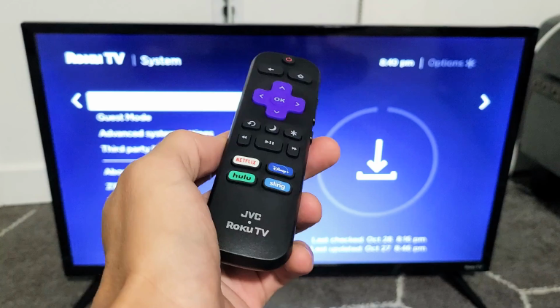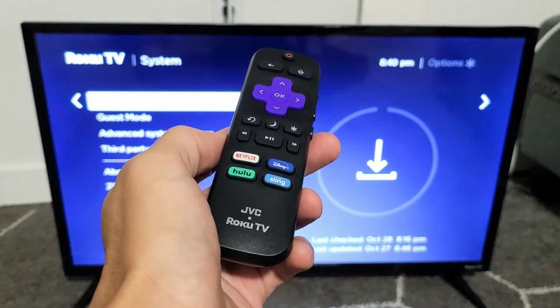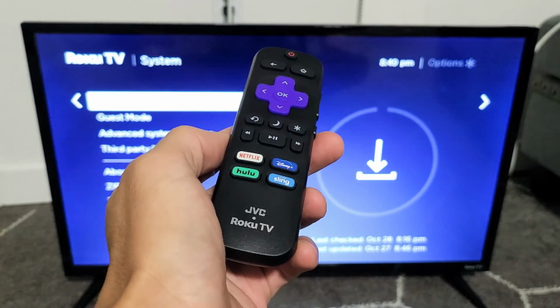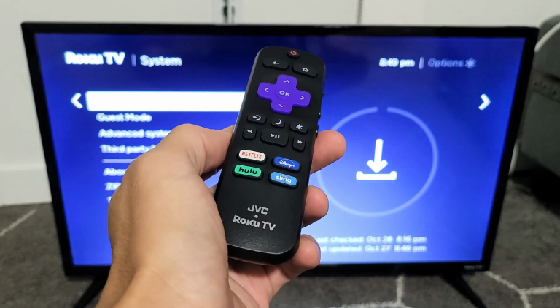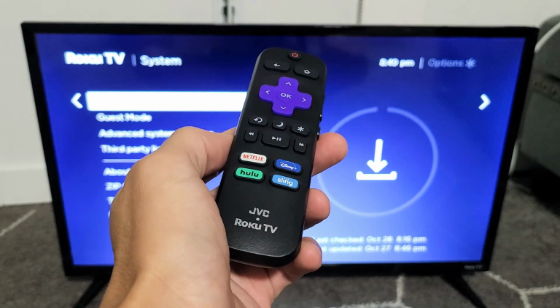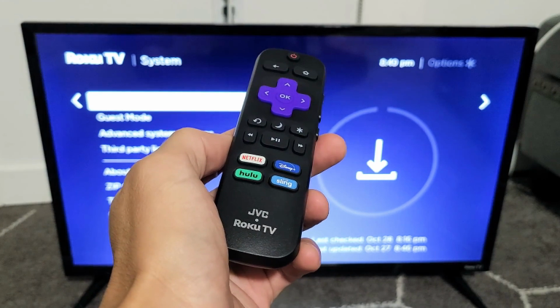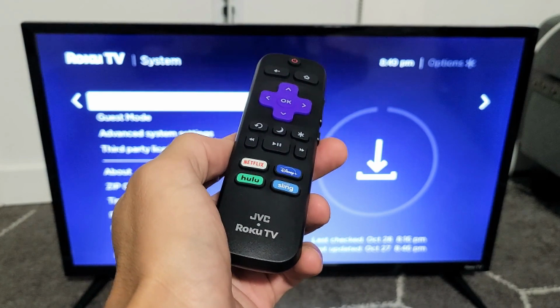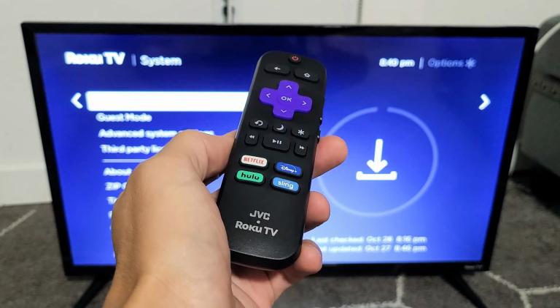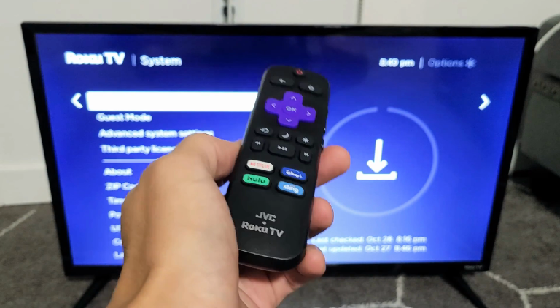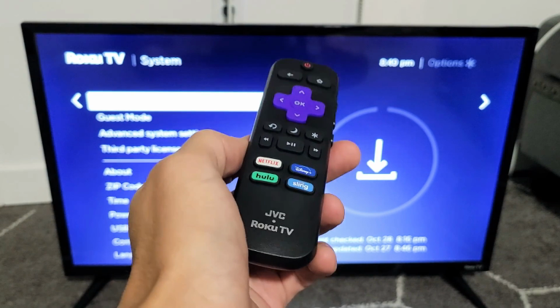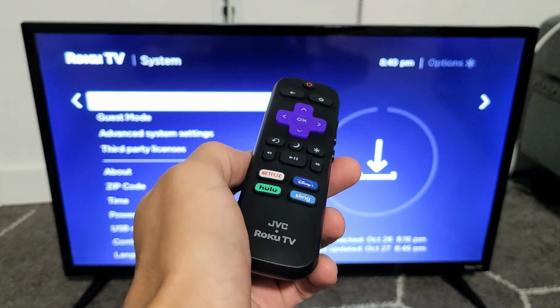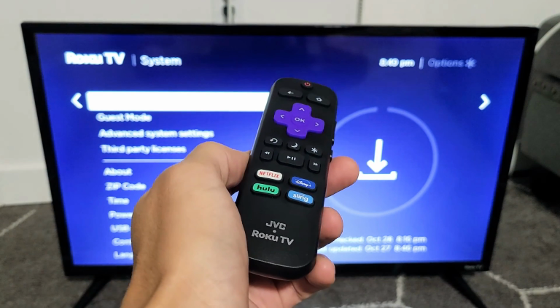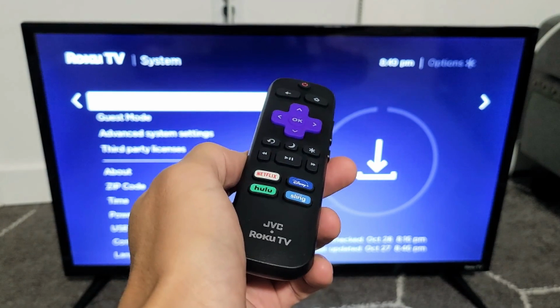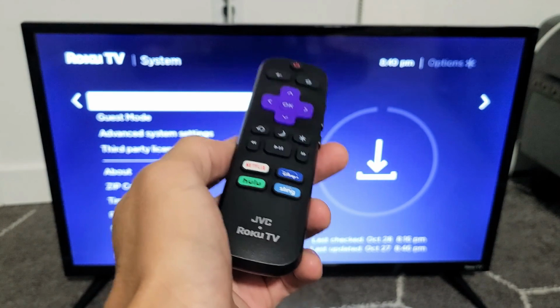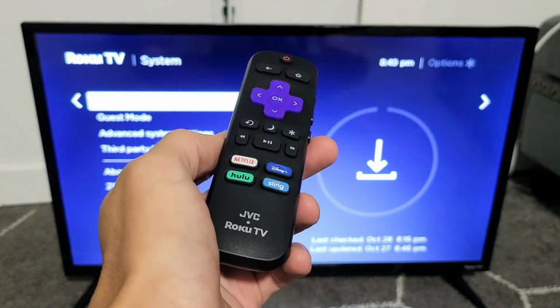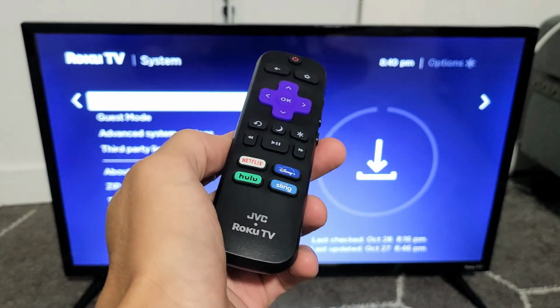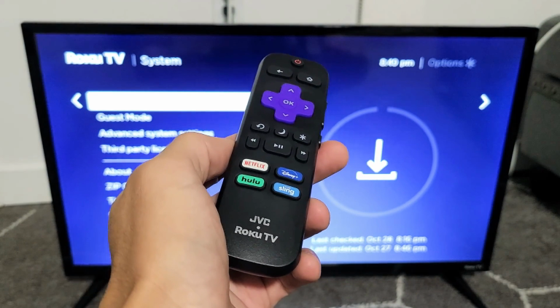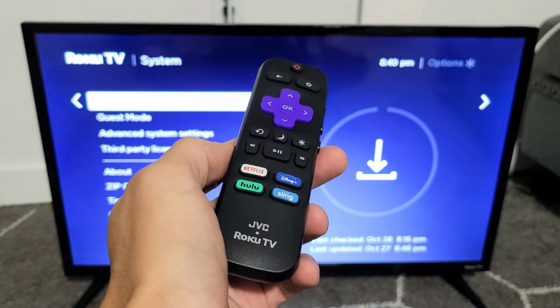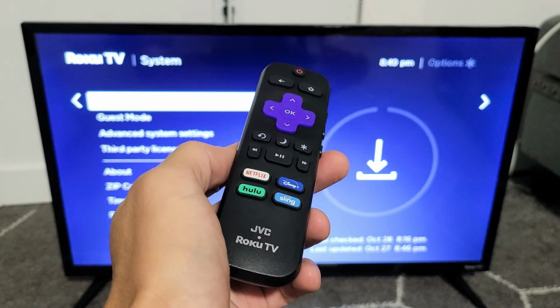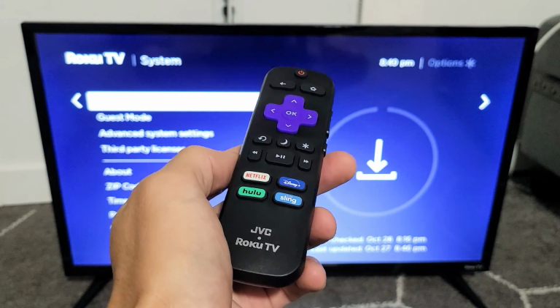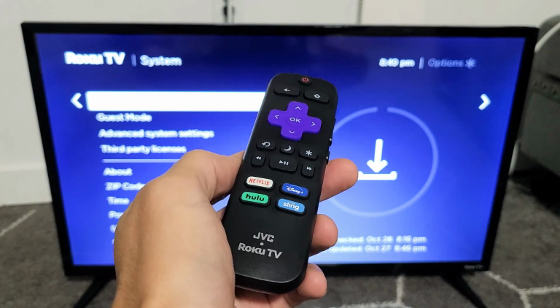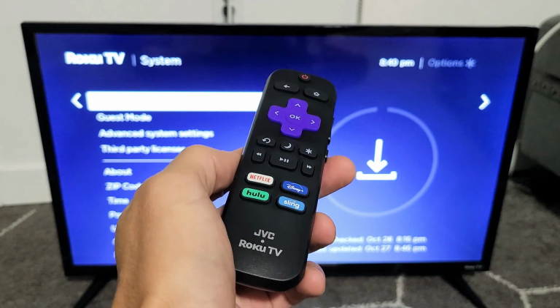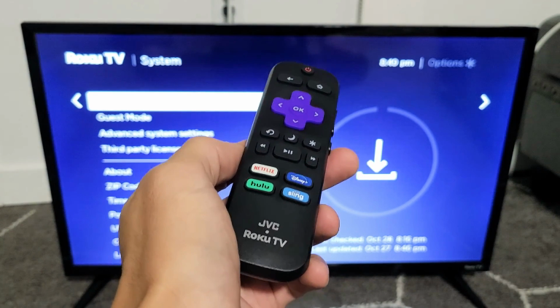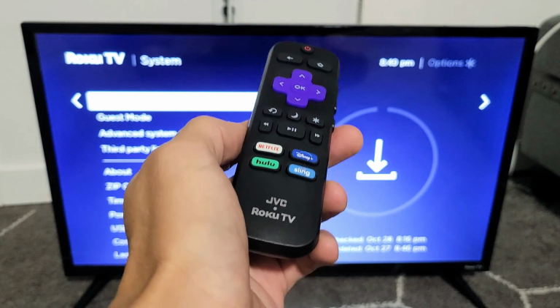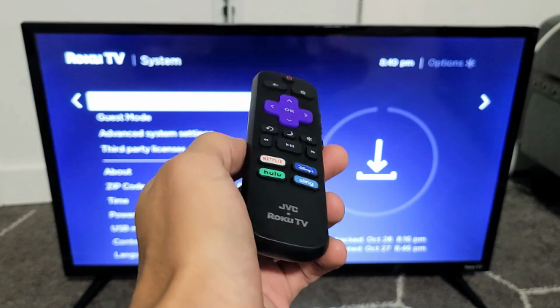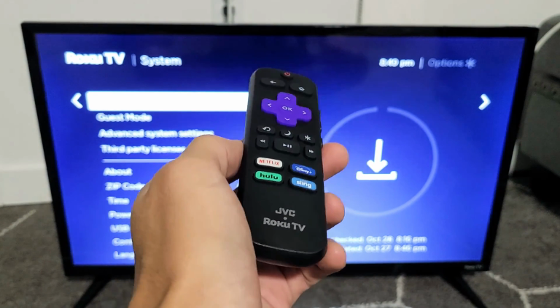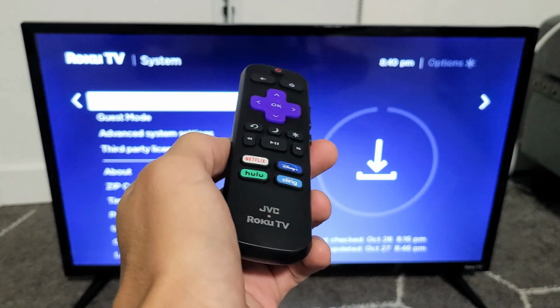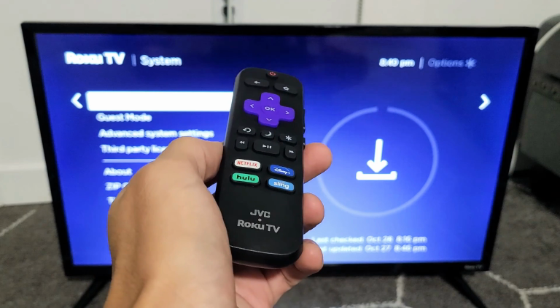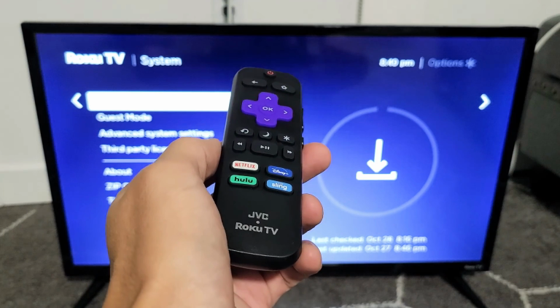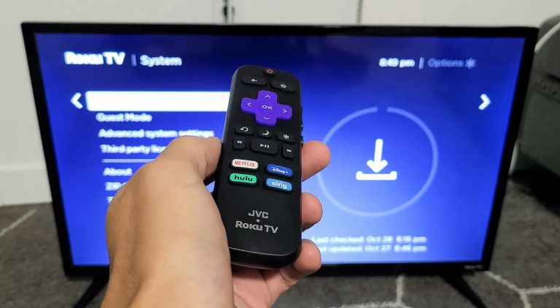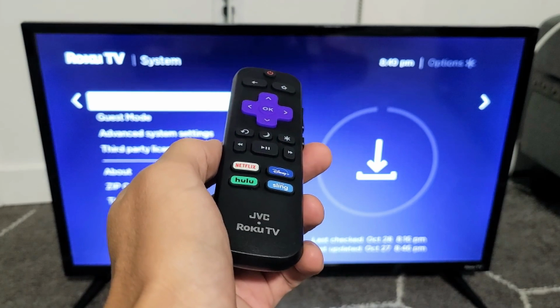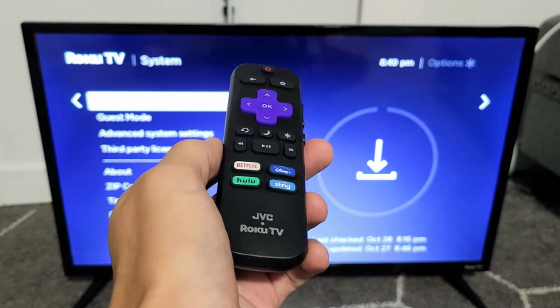I have a JVC Roku TV here. I'm going to show you how to perform a system software update. Very simple.